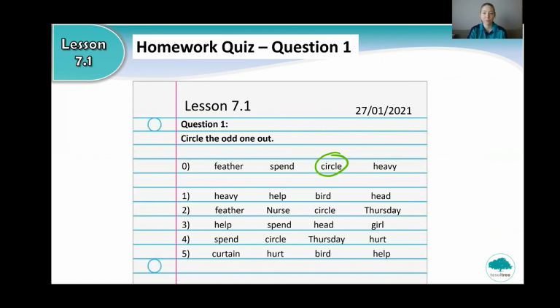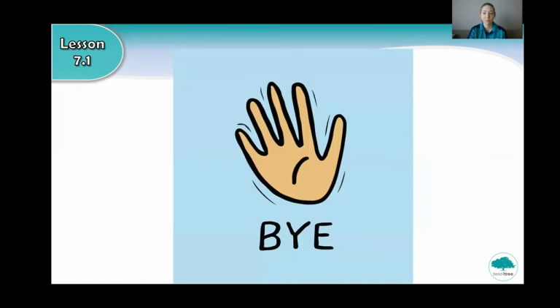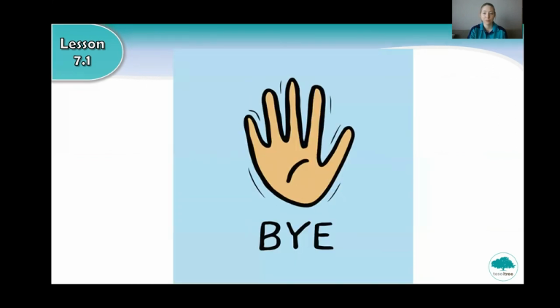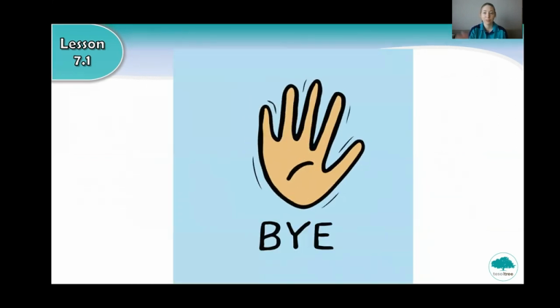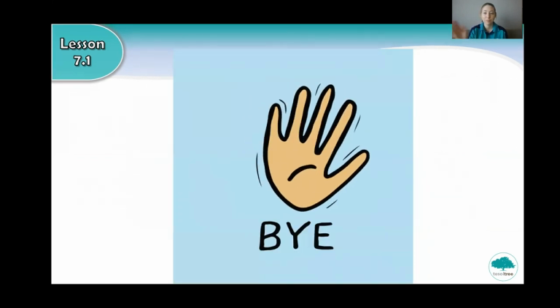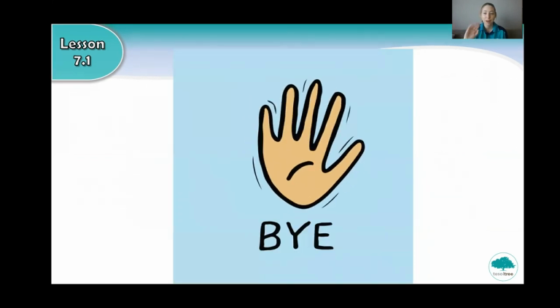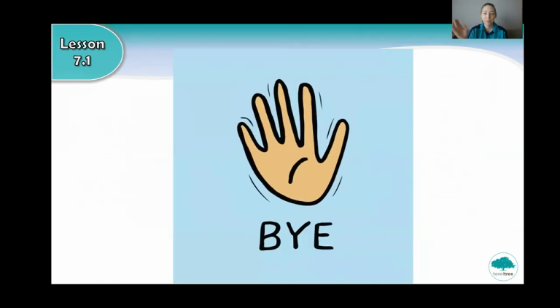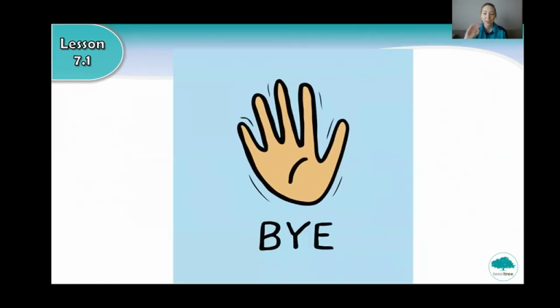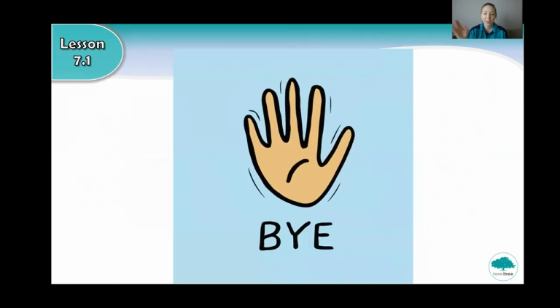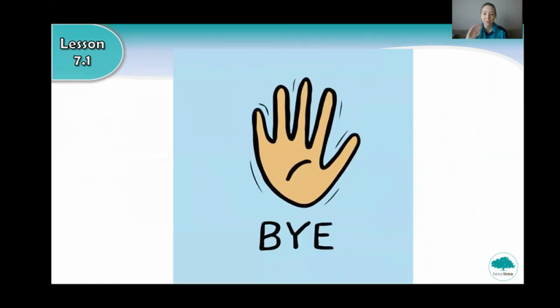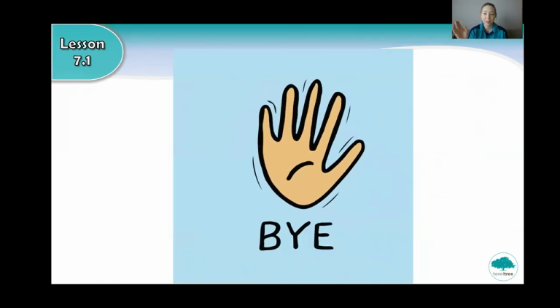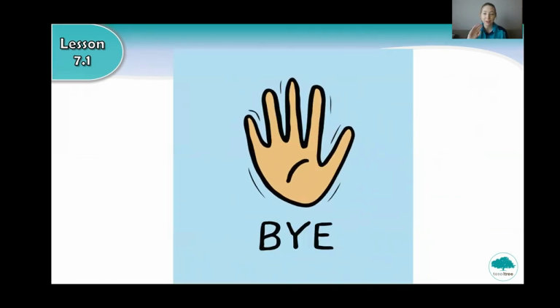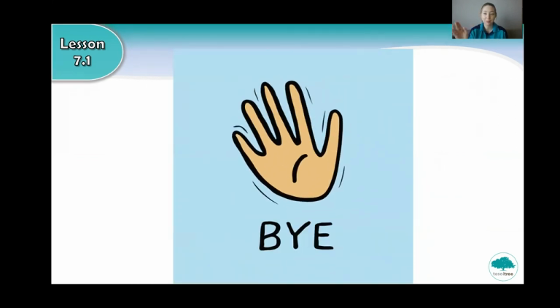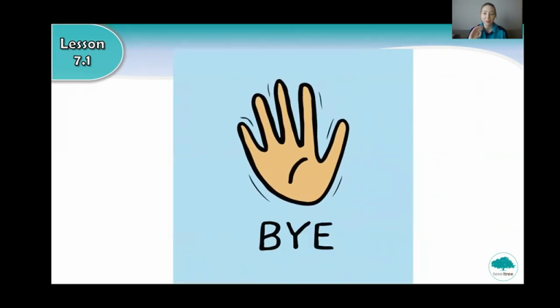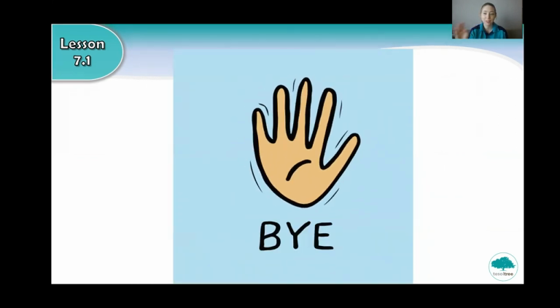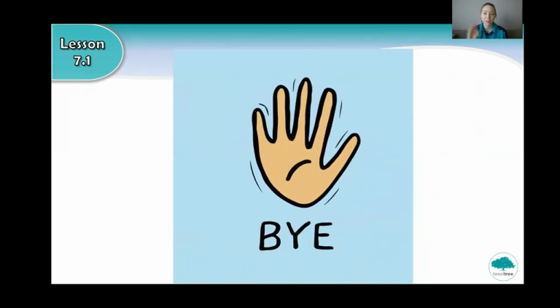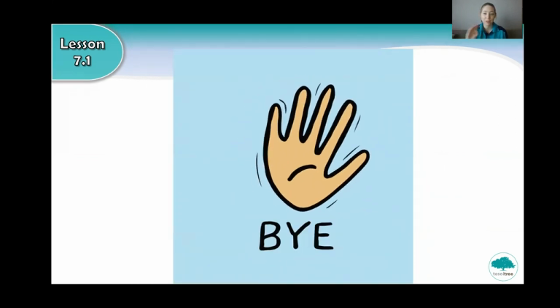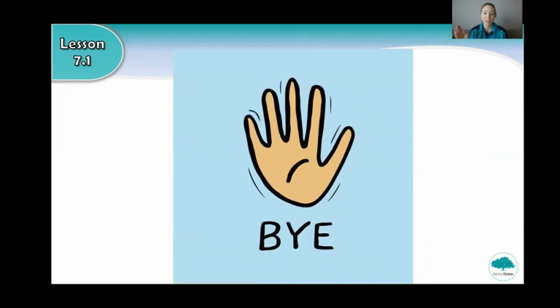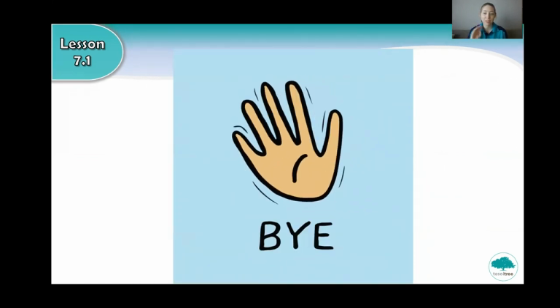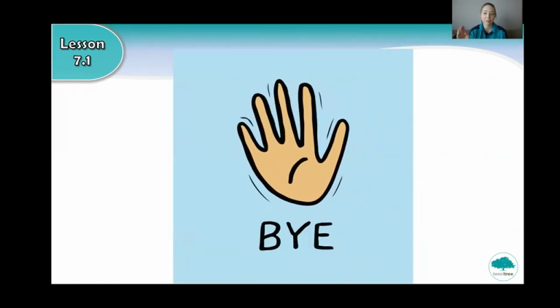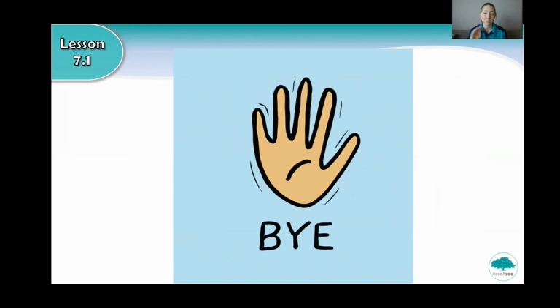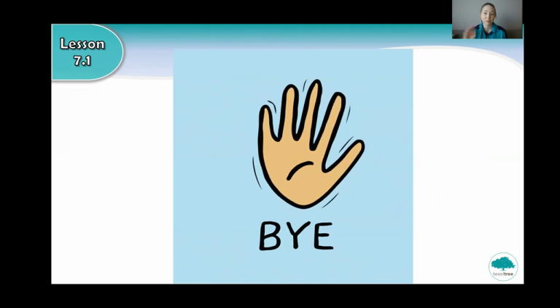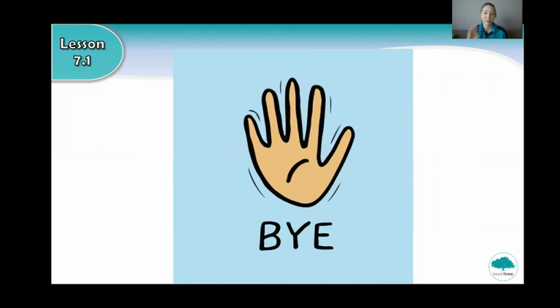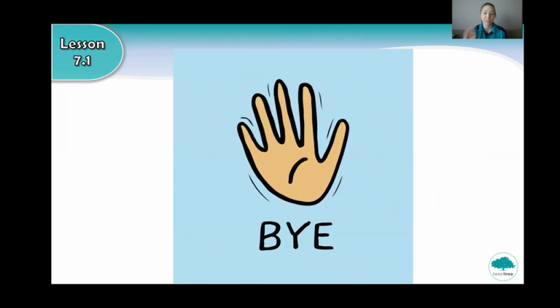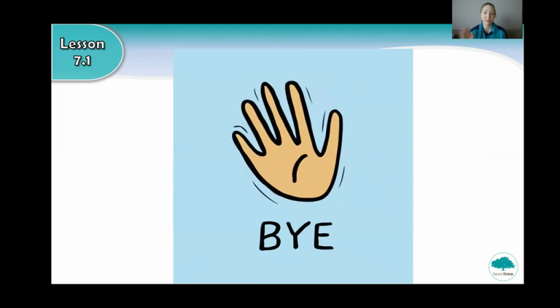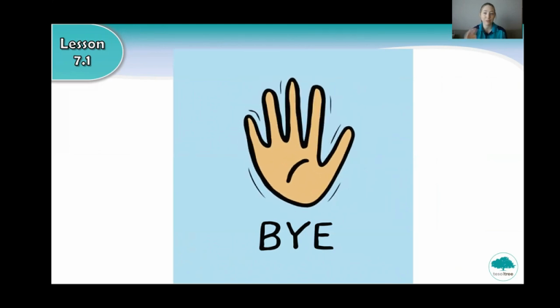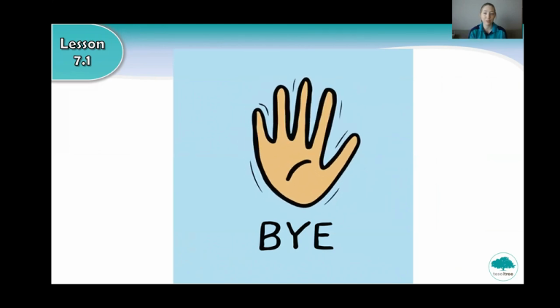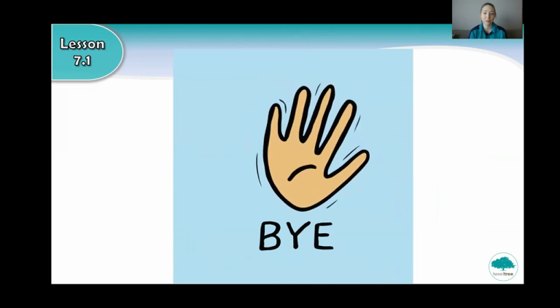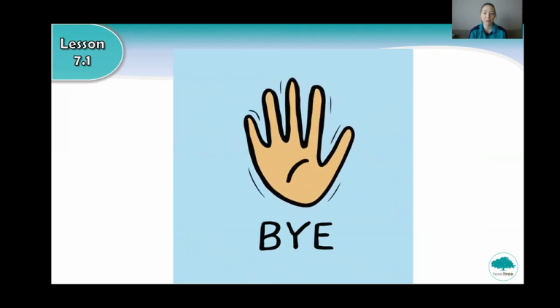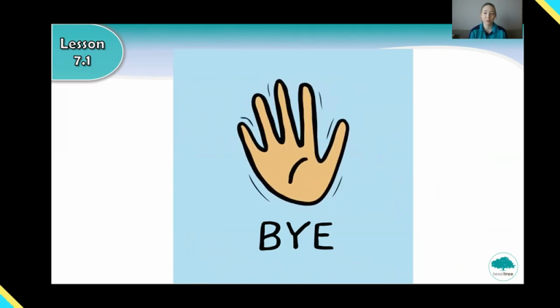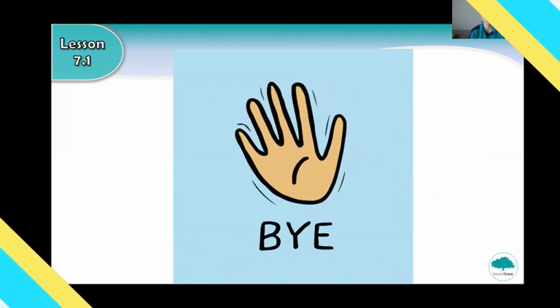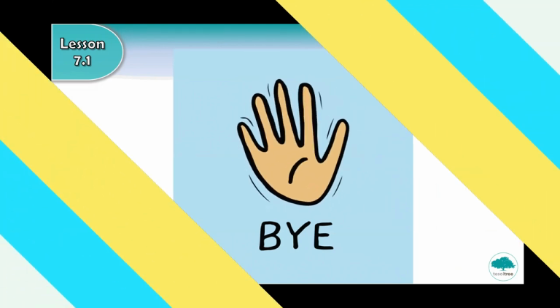Bye for now. I hope you enjoyed the lesson and we will see you all tomorrow.